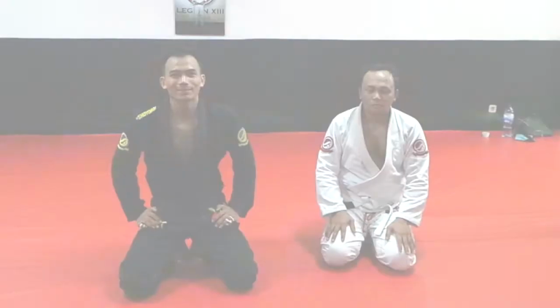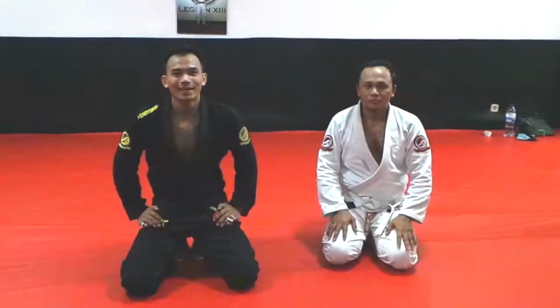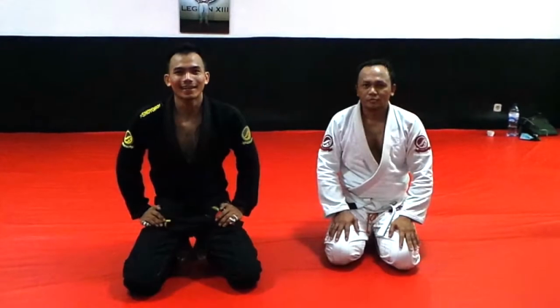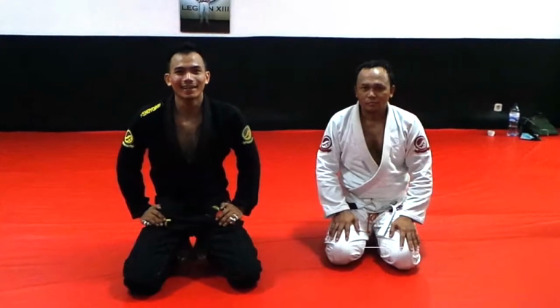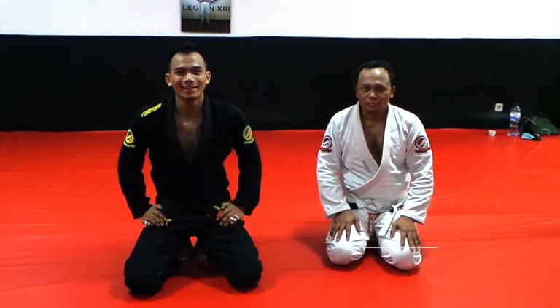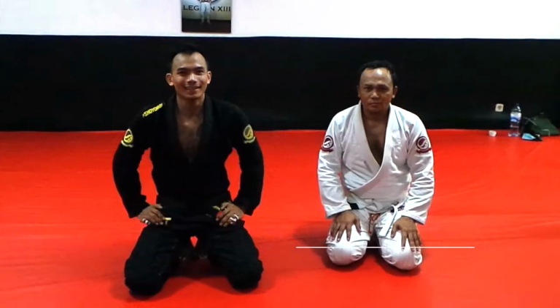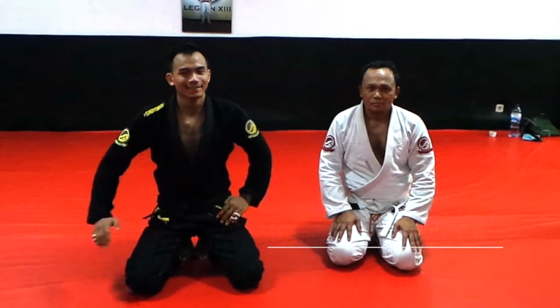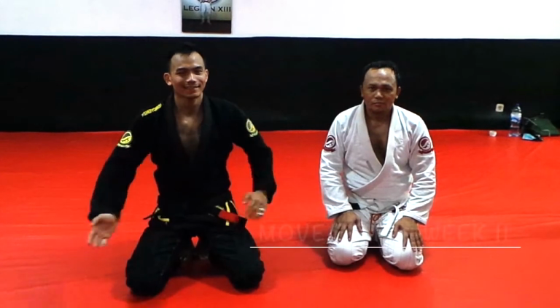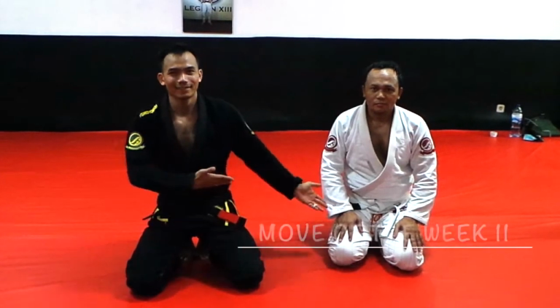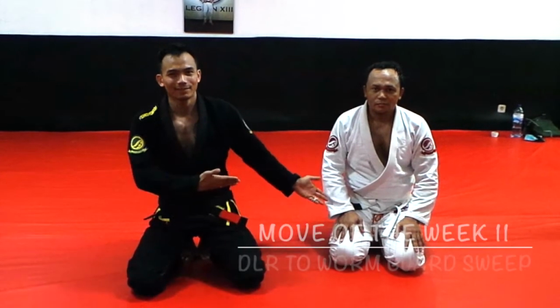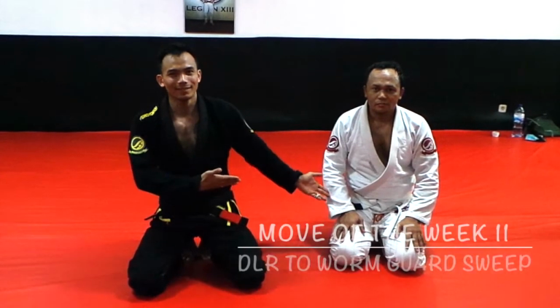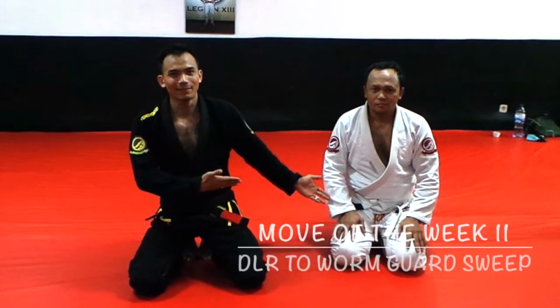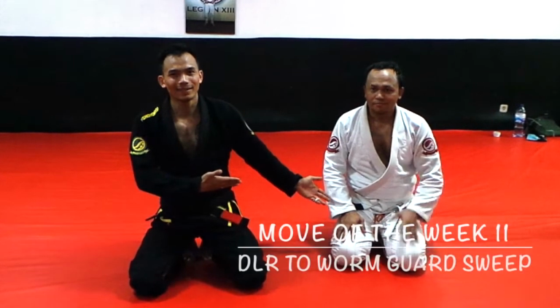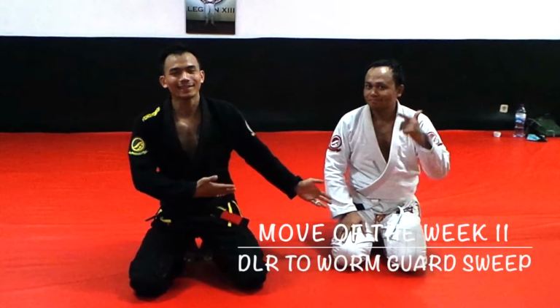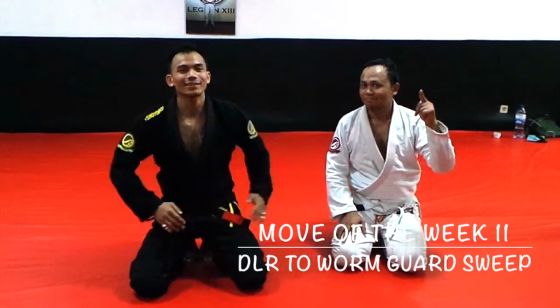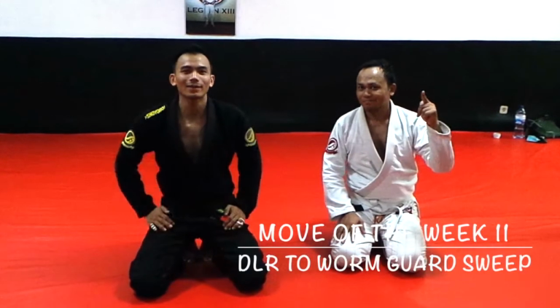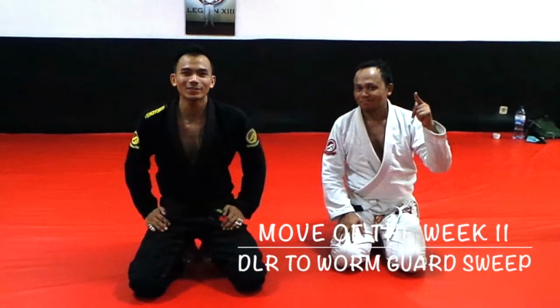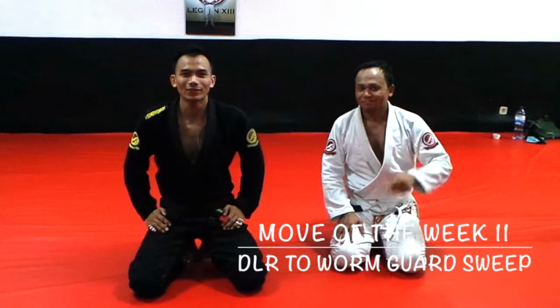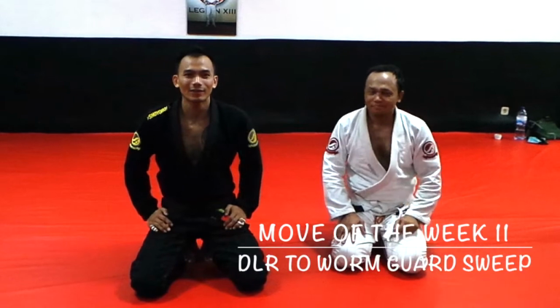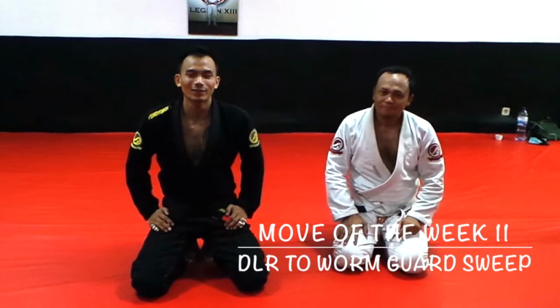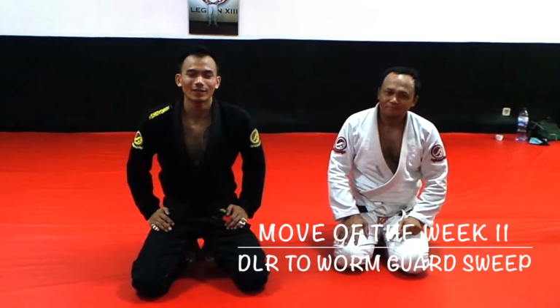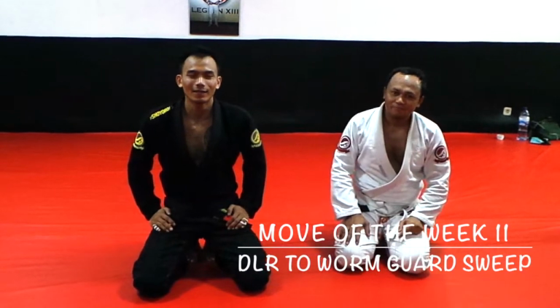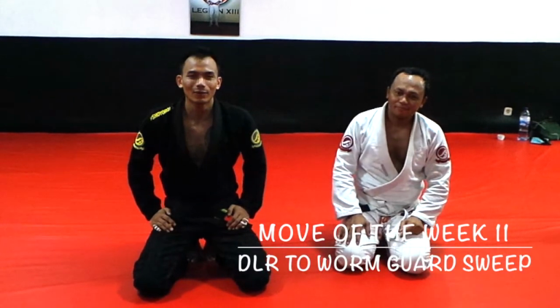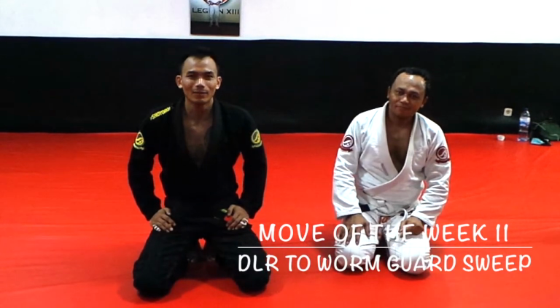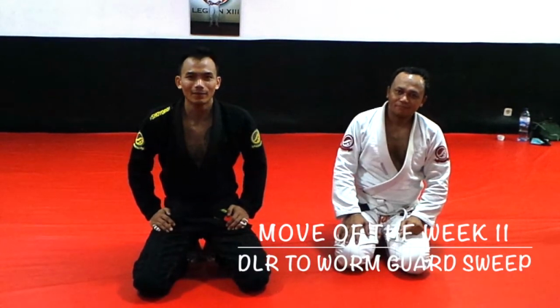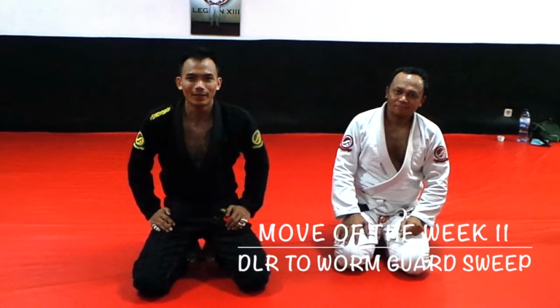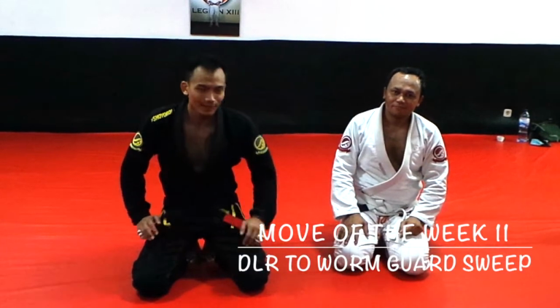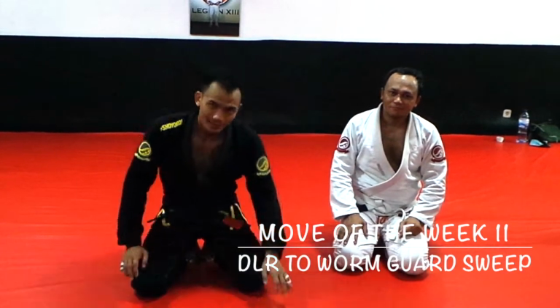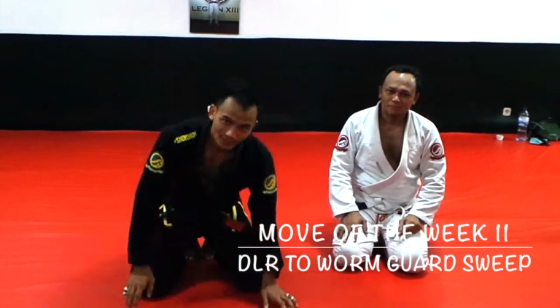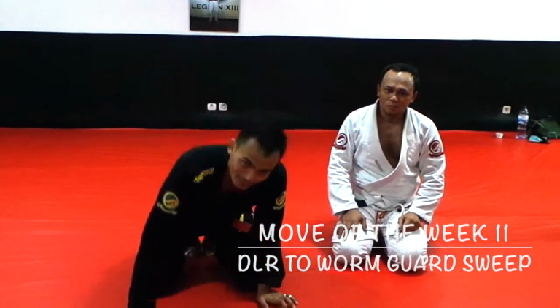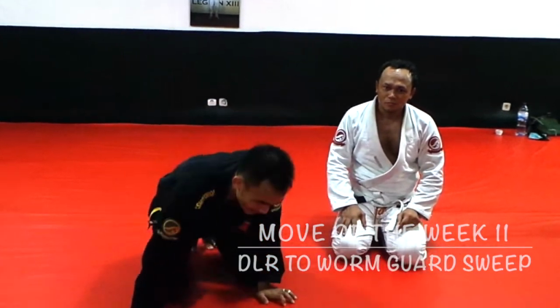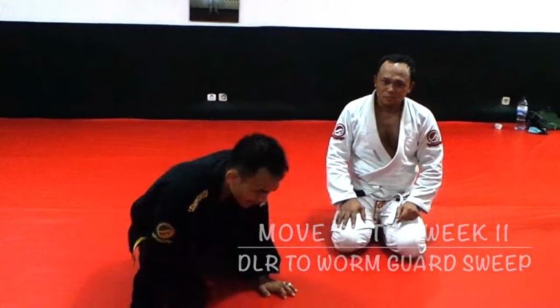Hi, Ryan here. Mr. Amir here. So I'm gonna show you how to do the warm gun today from the Lahiva.